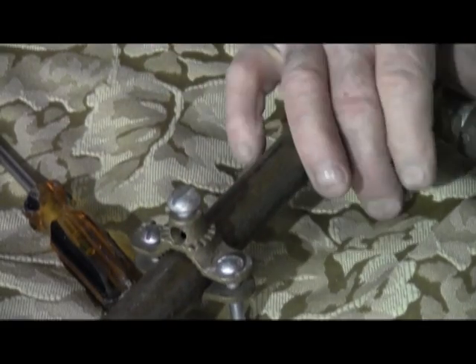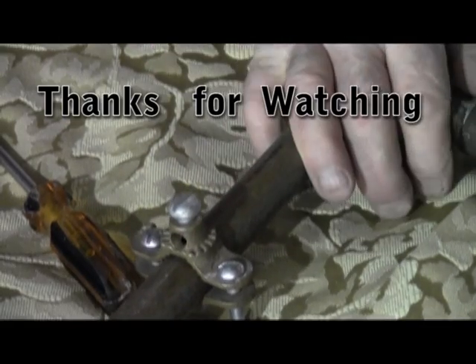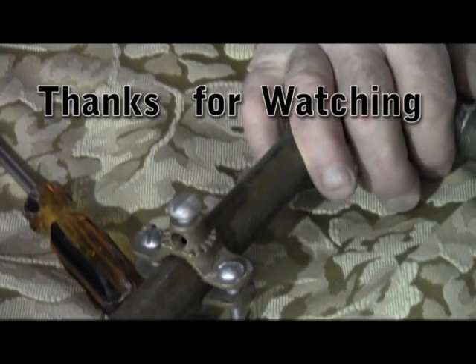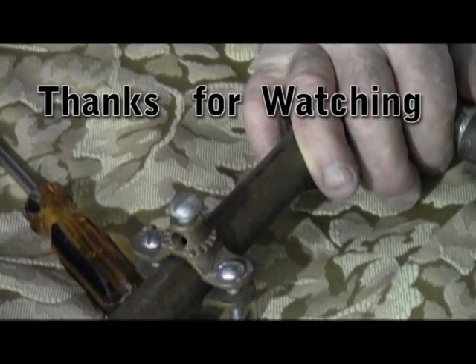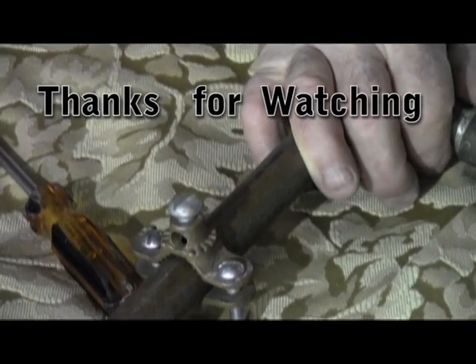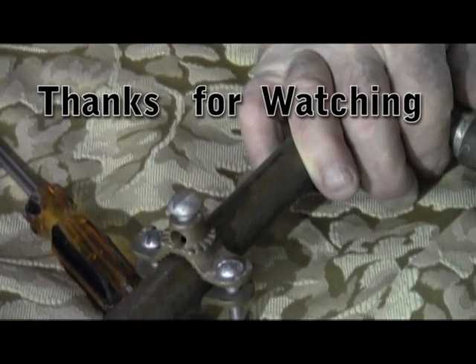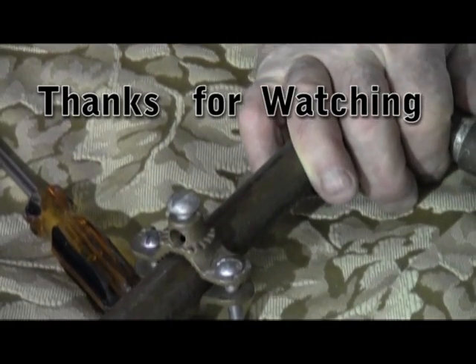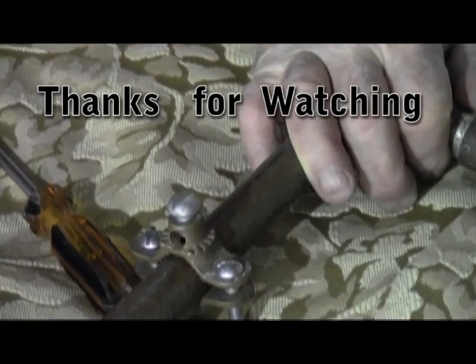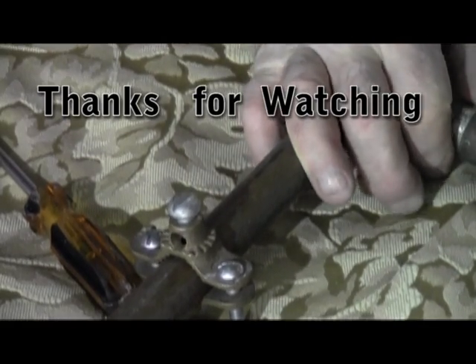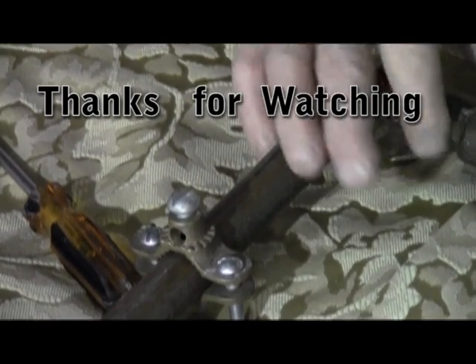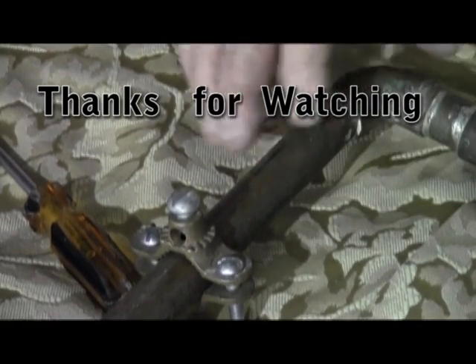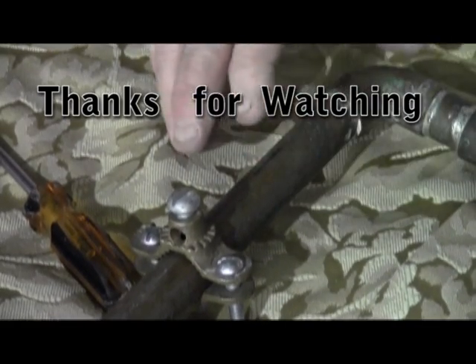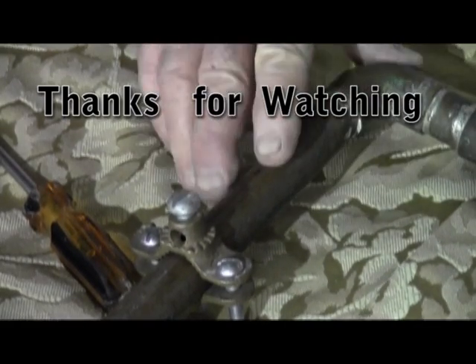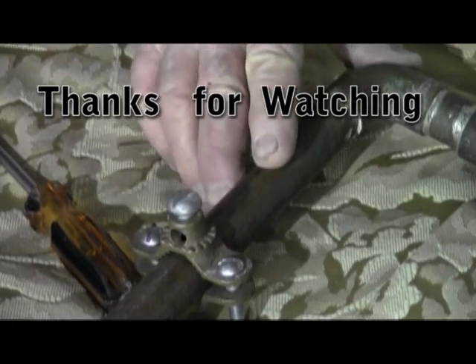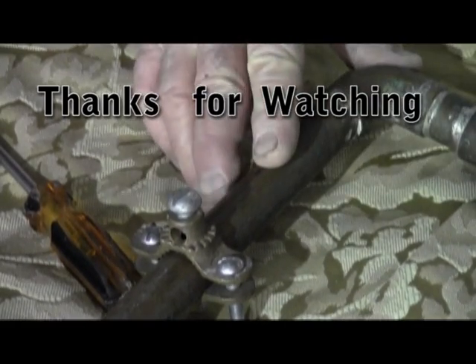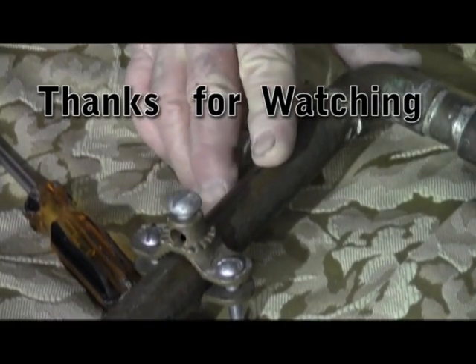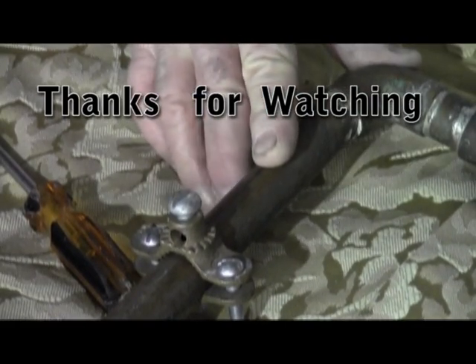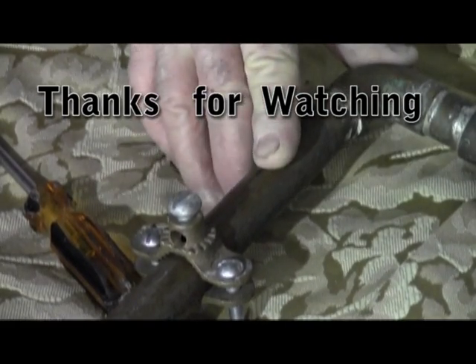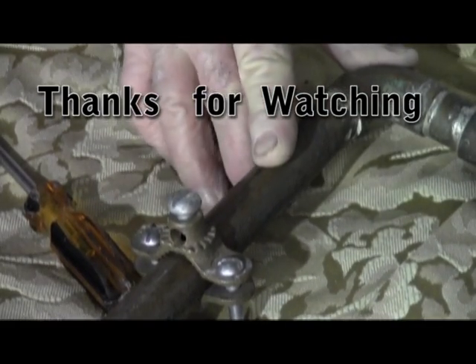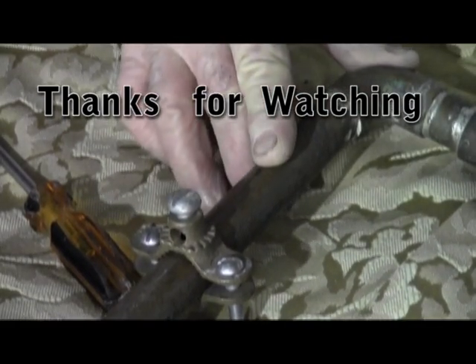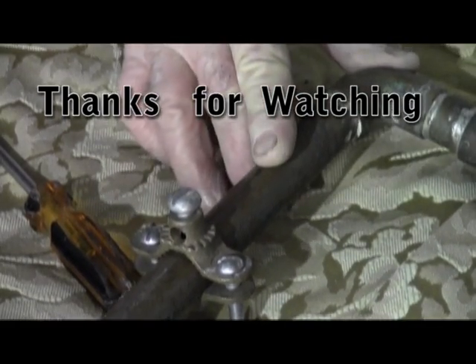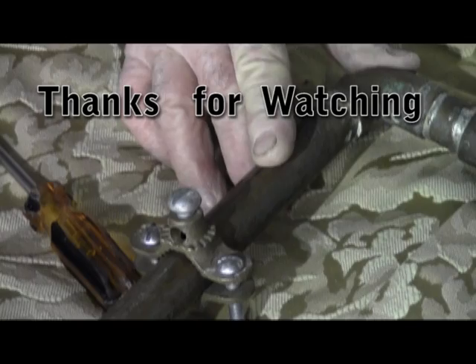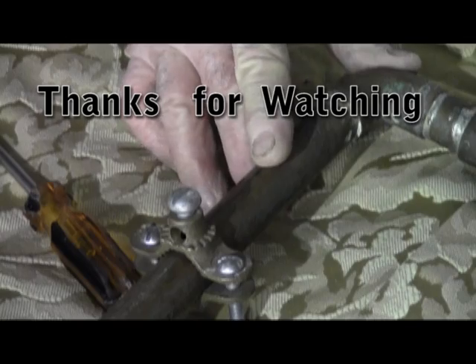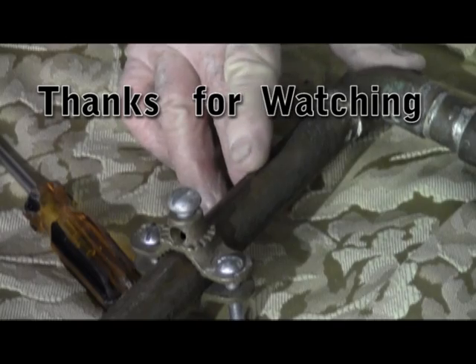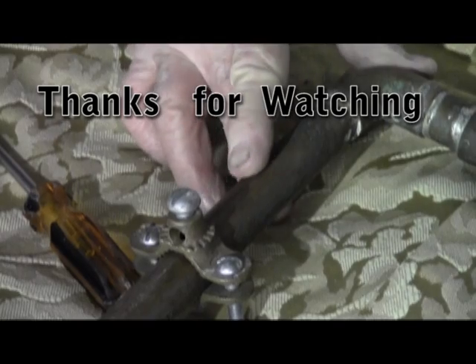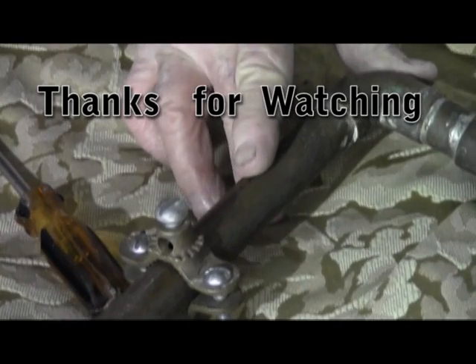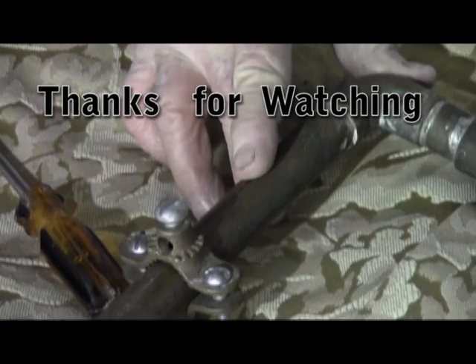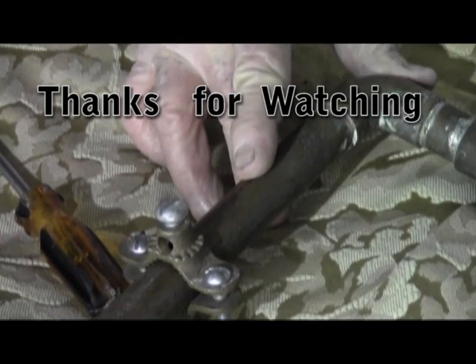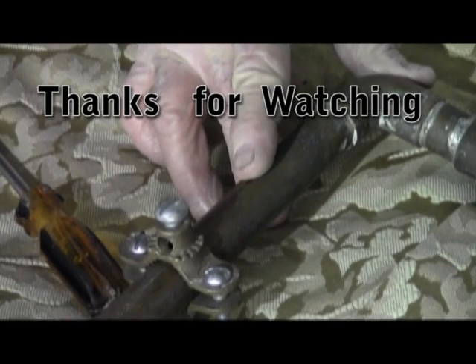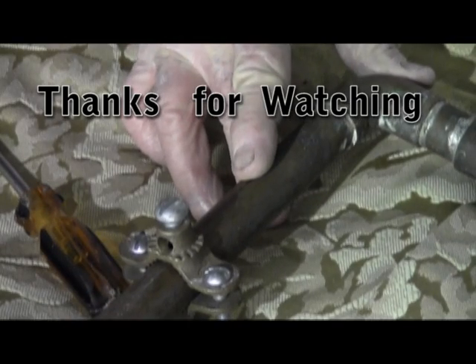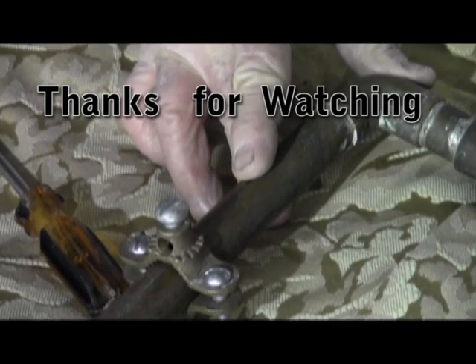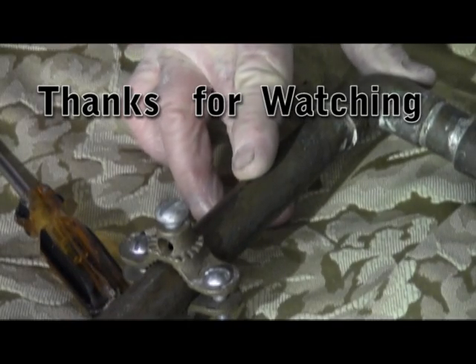That pretty much wraps up this episode. I'd like to thank you for watching and have a great day.